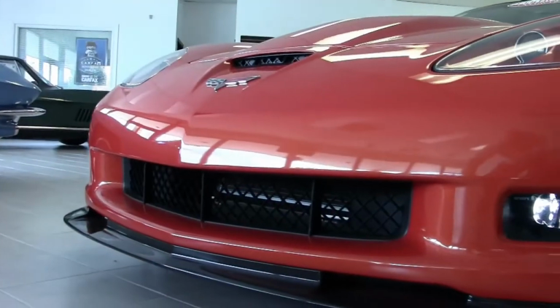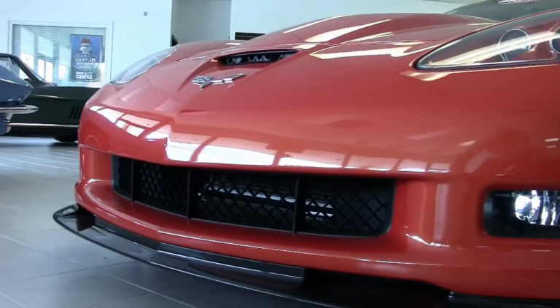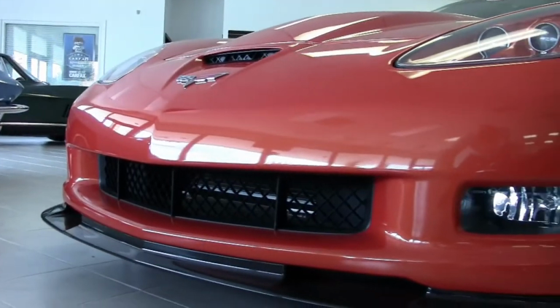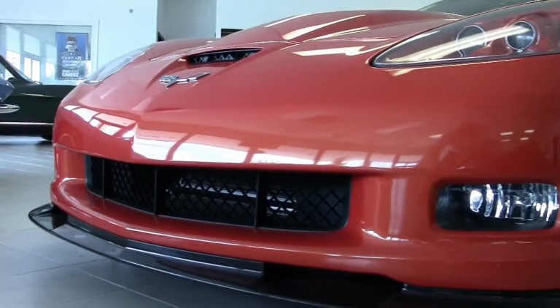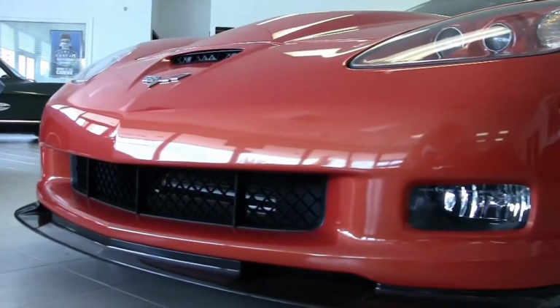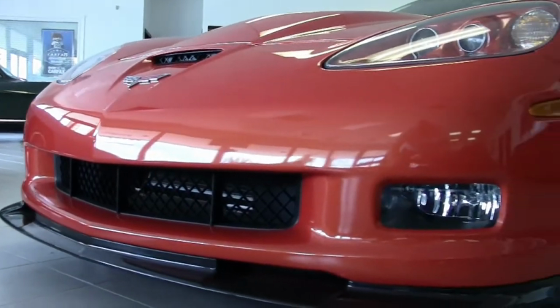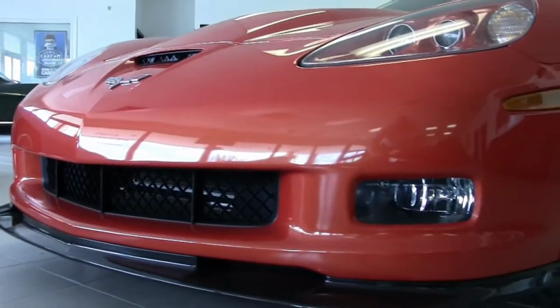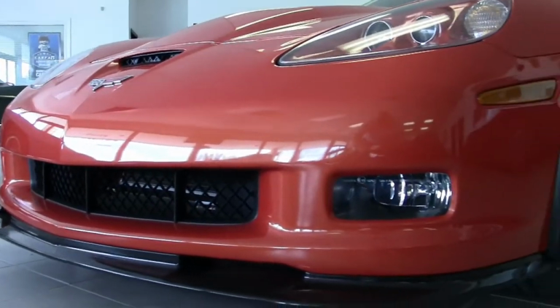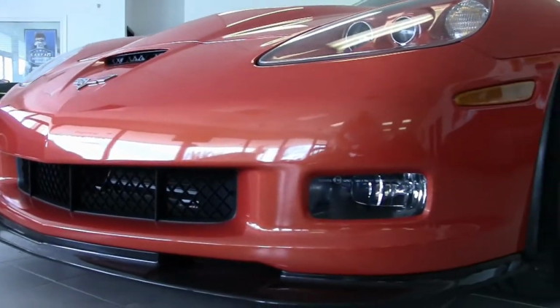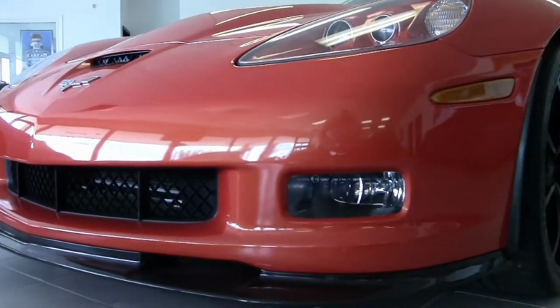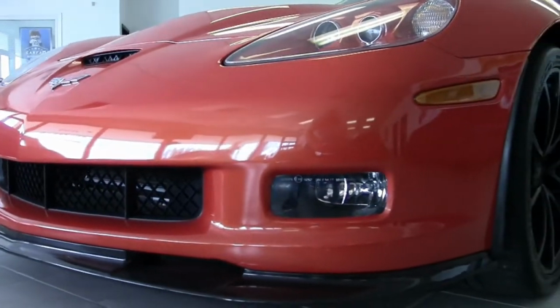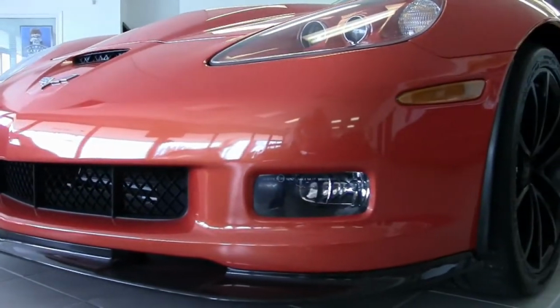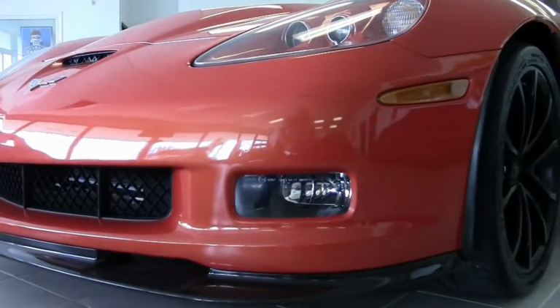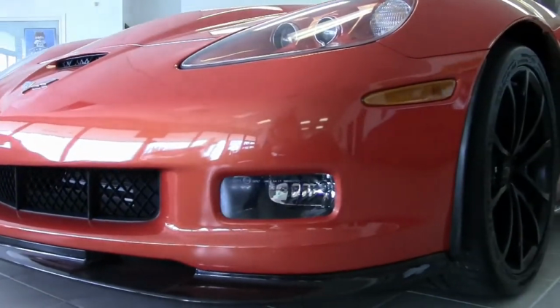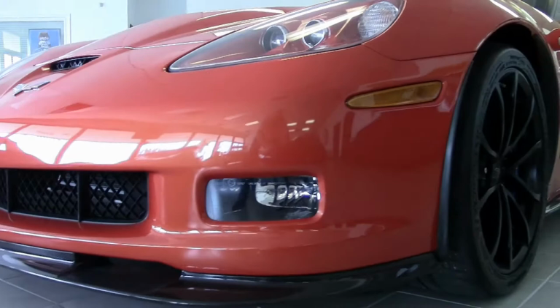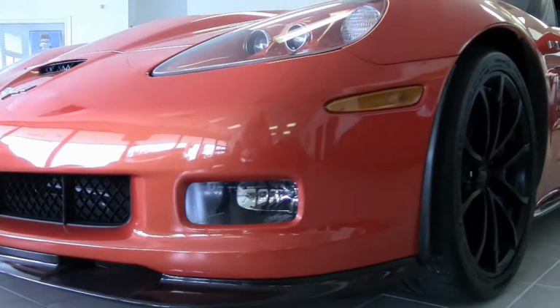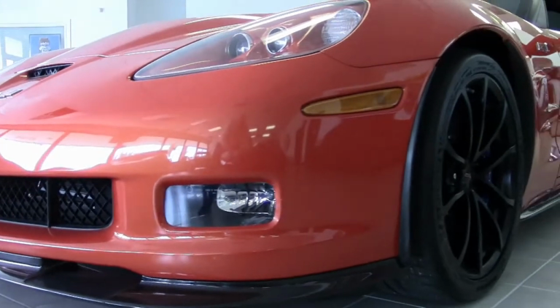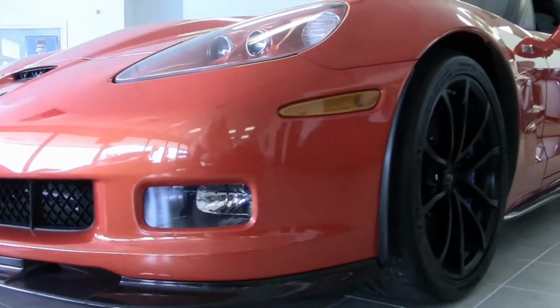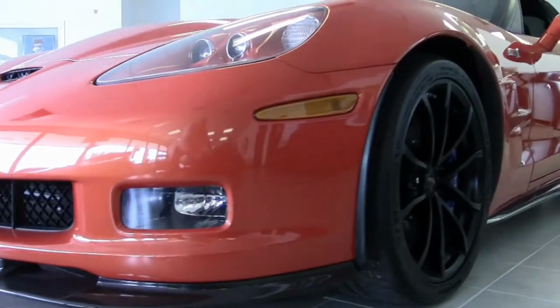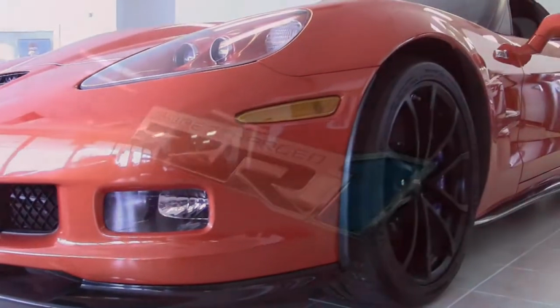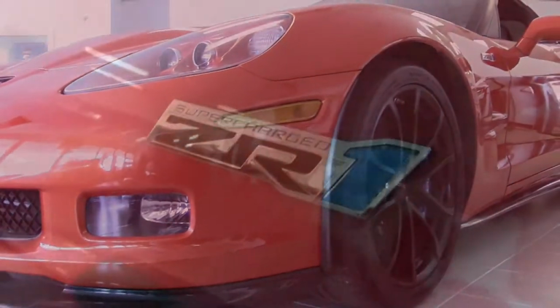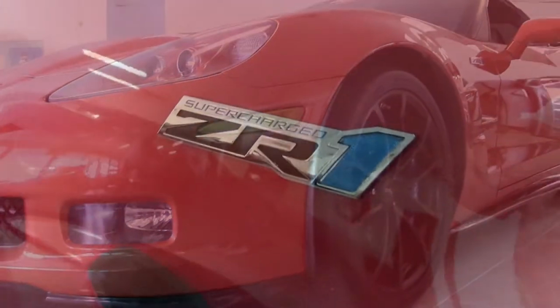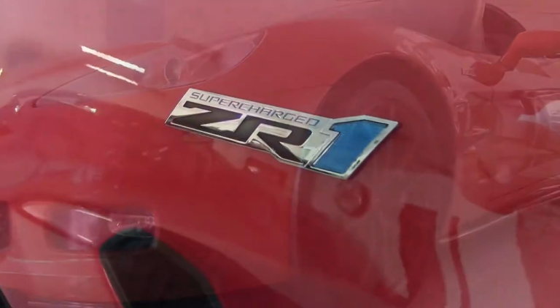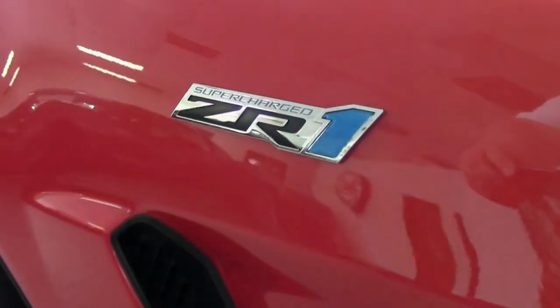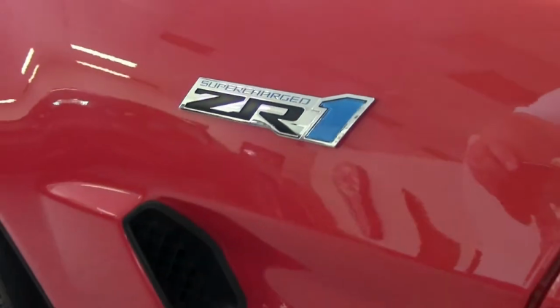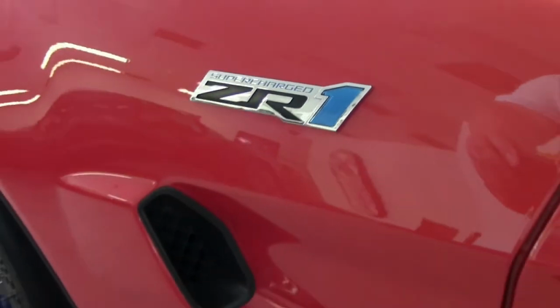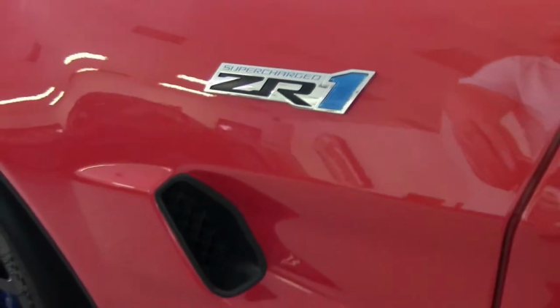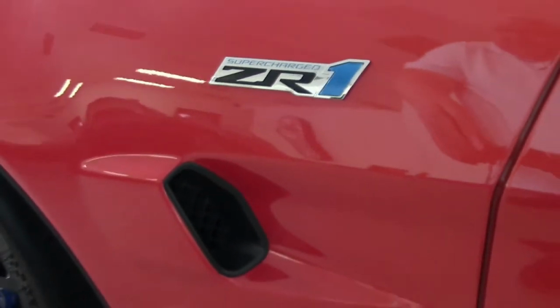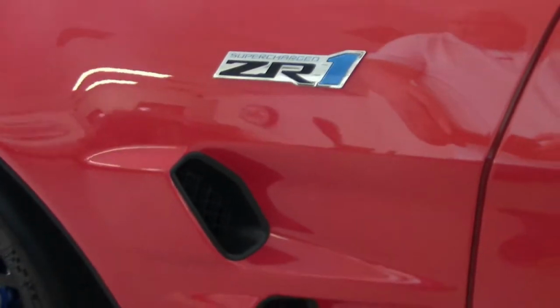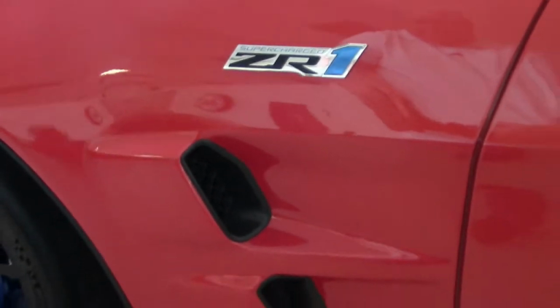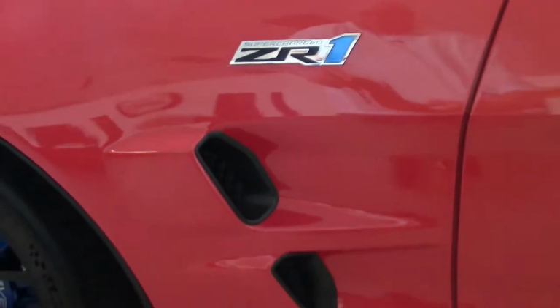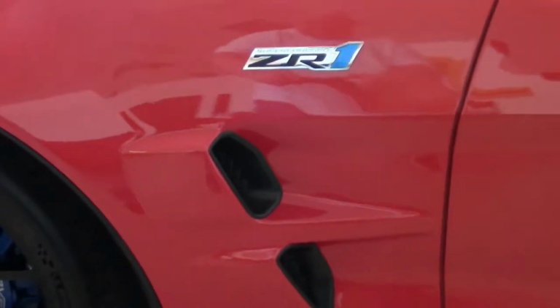700 plus horsepower, supercharged LS9 engine, 6-speed manual transmission.